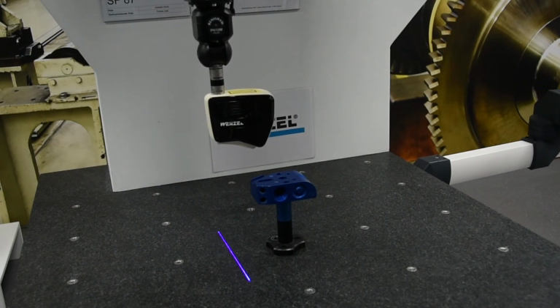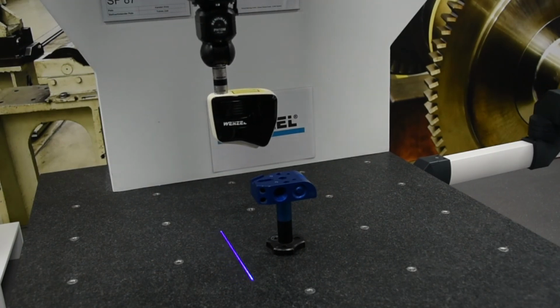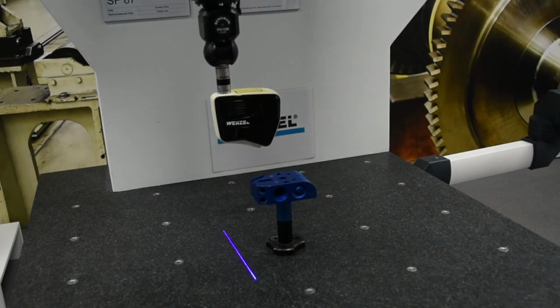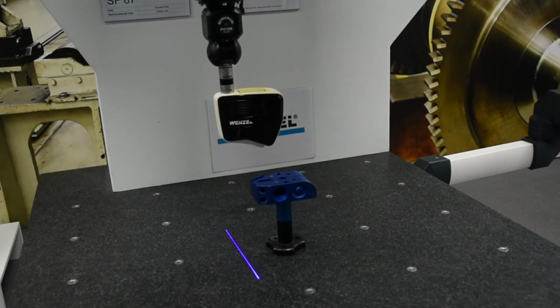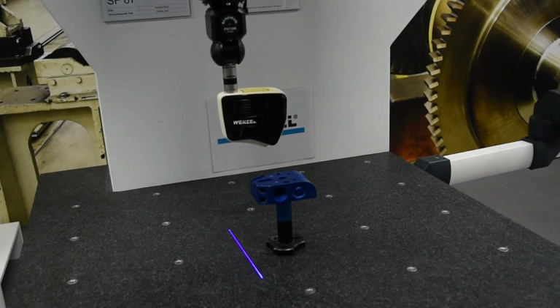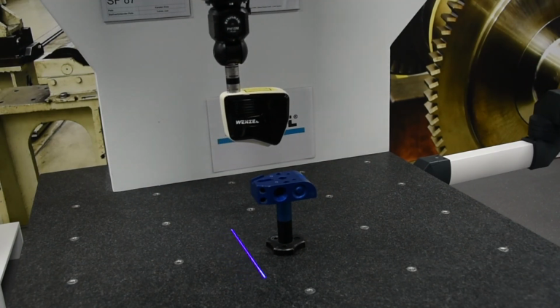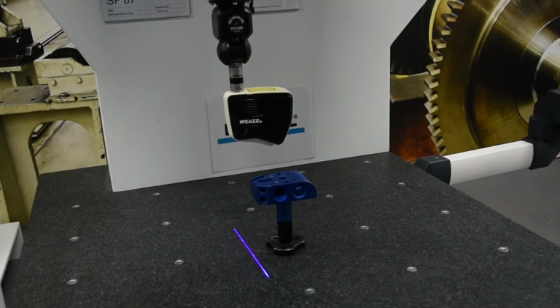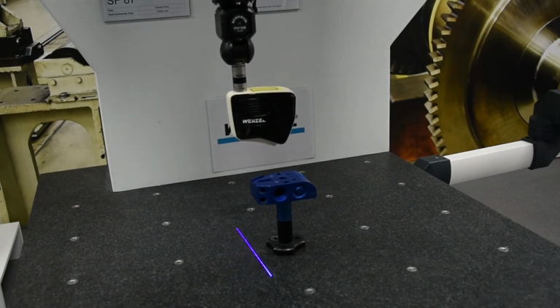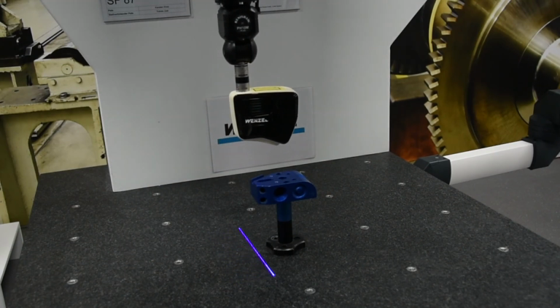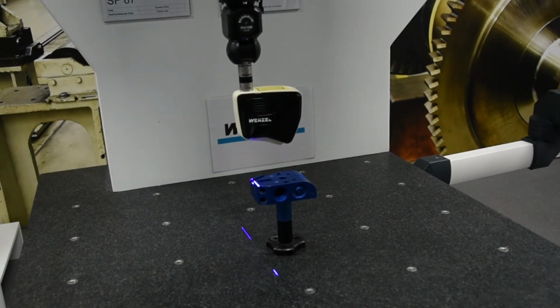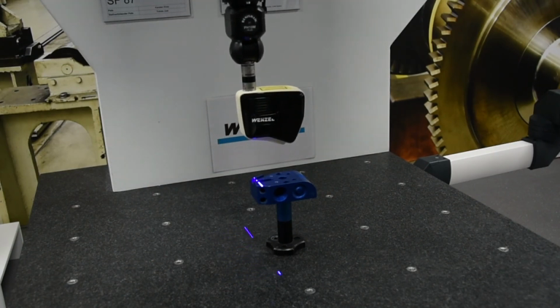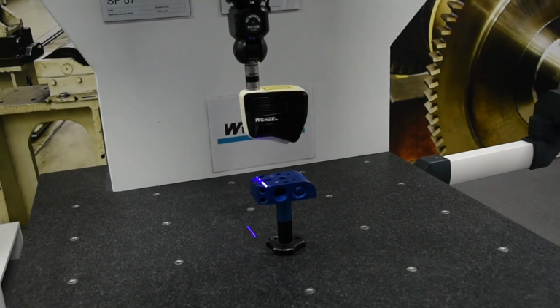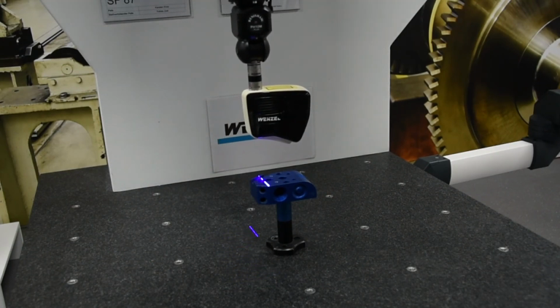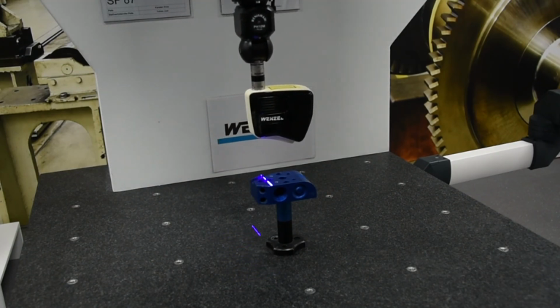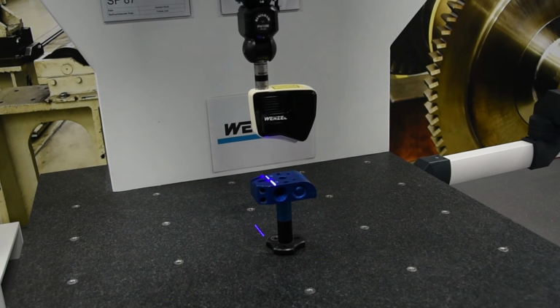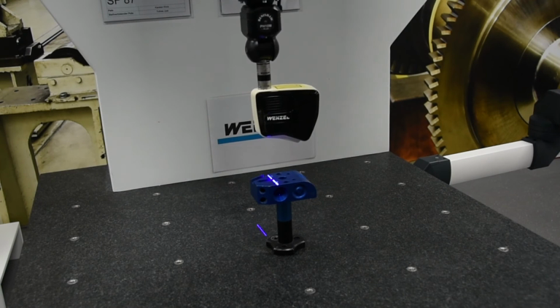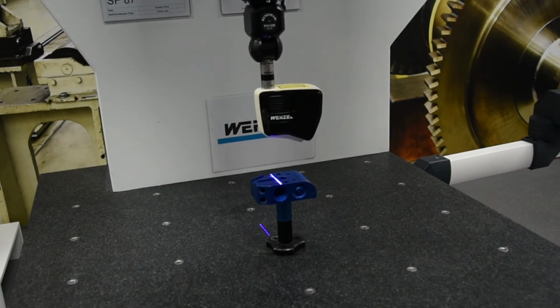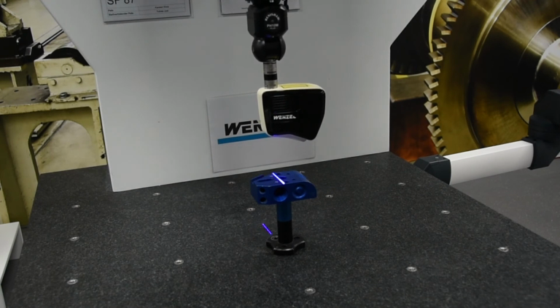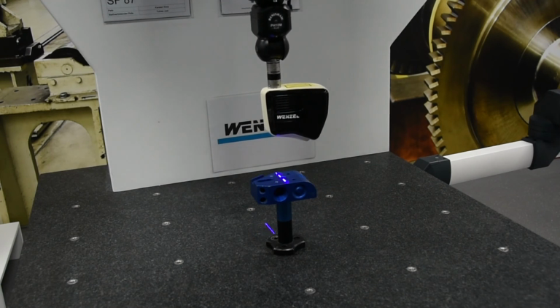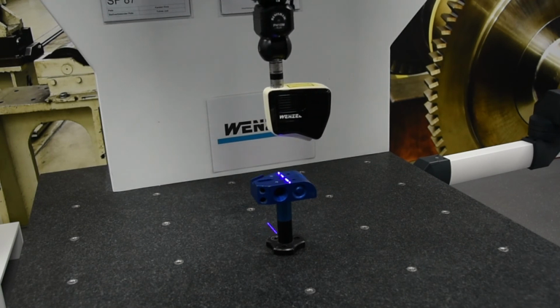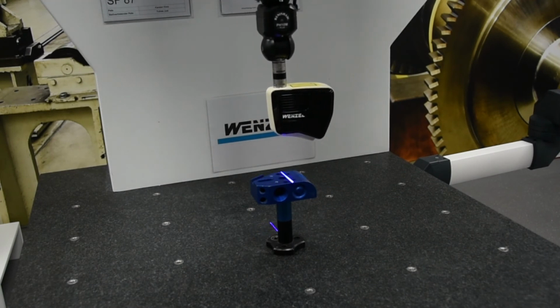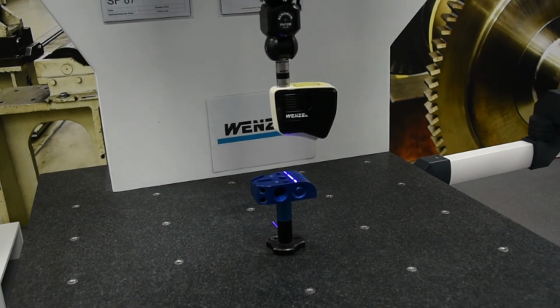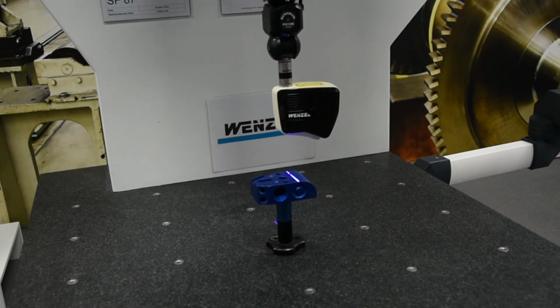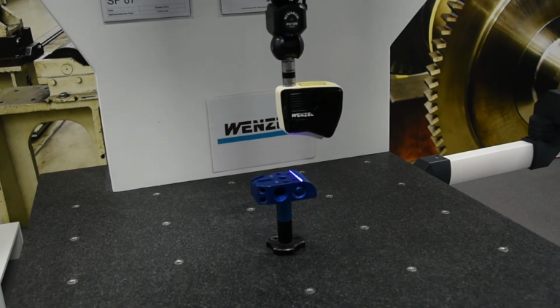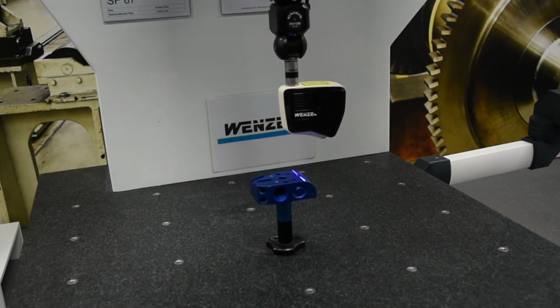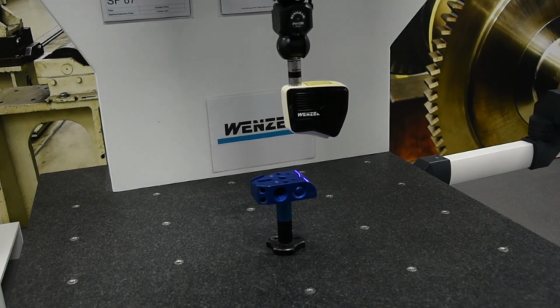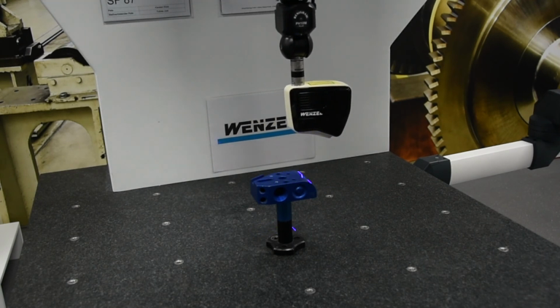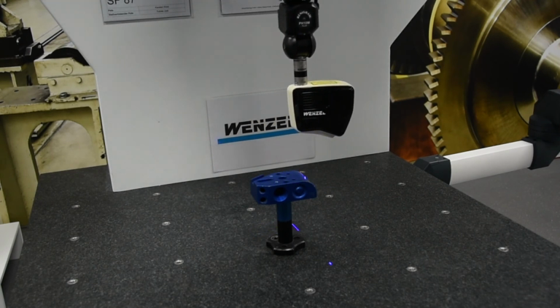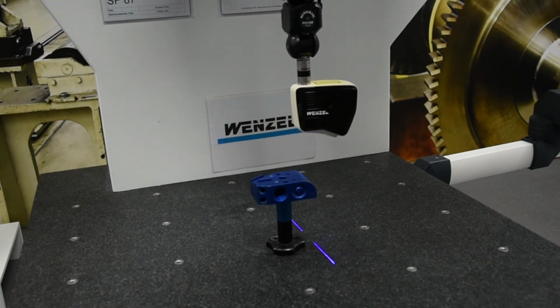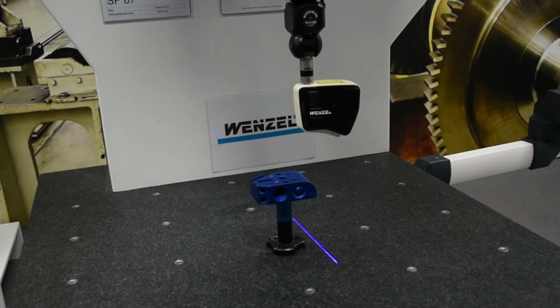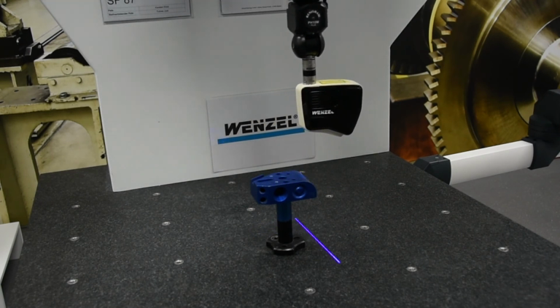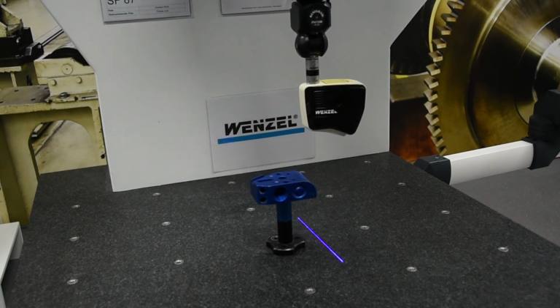The PH10 M Plus, in combination with Wenzel machines, offers speed, accuracy and reliability.